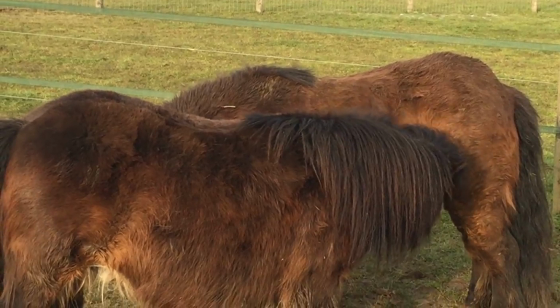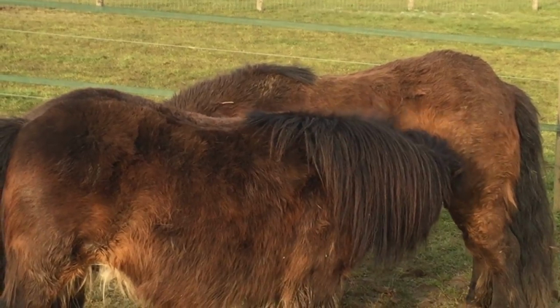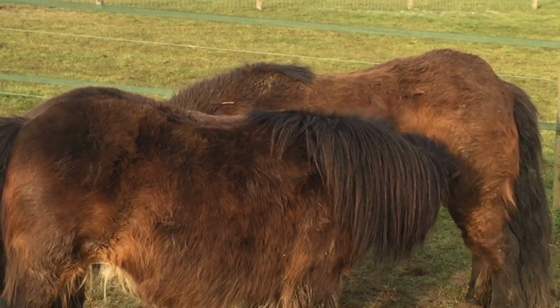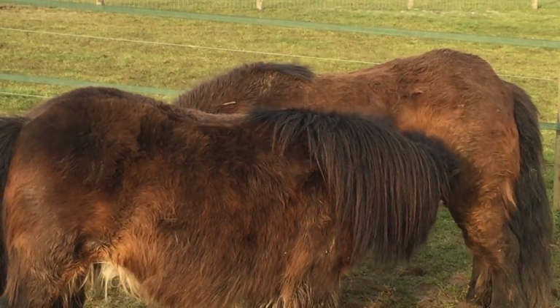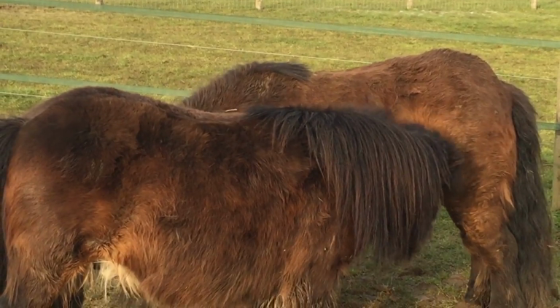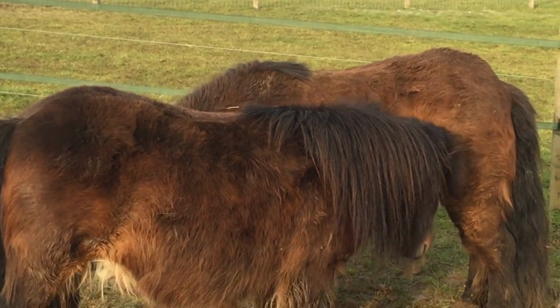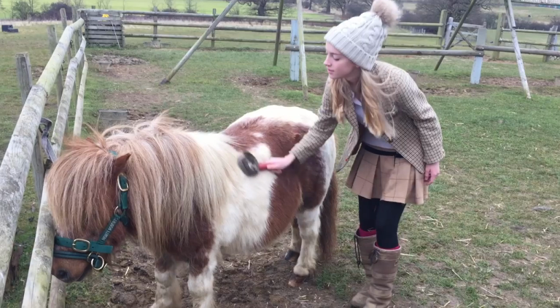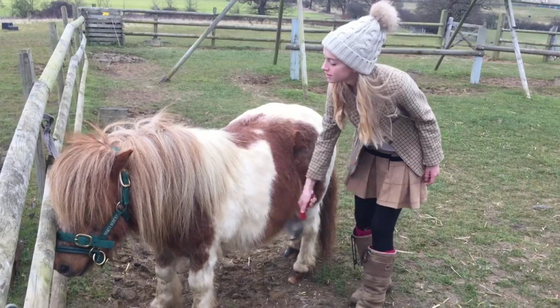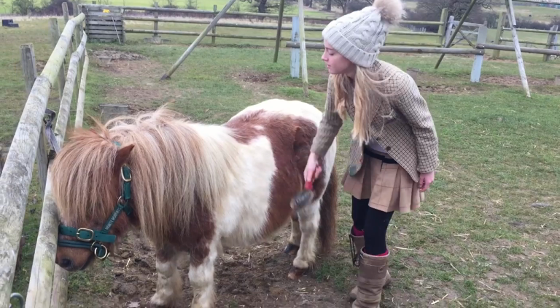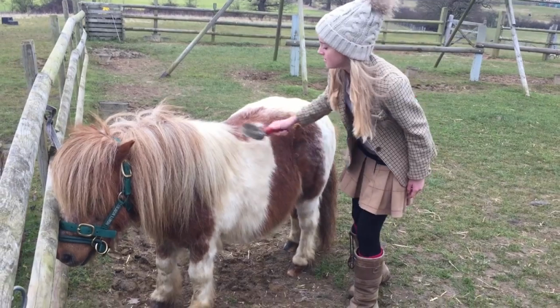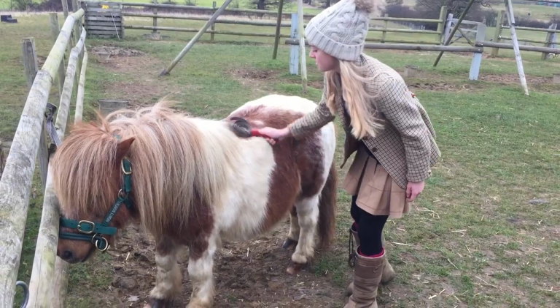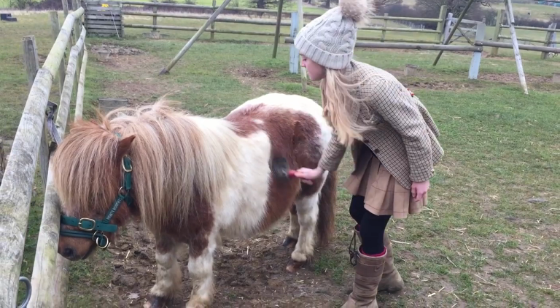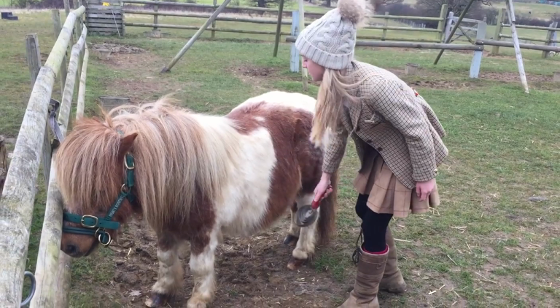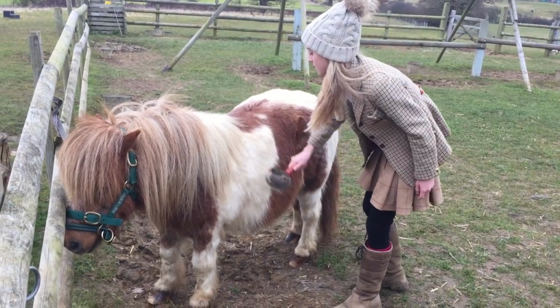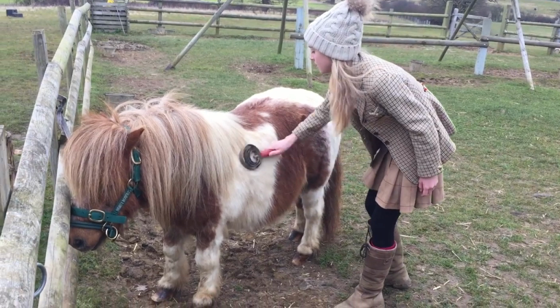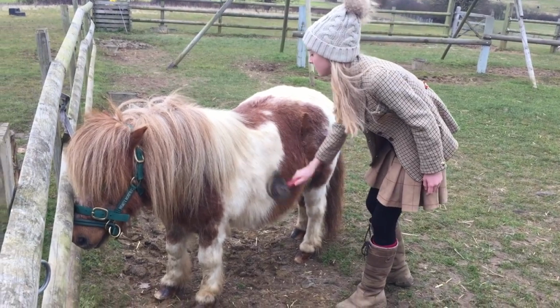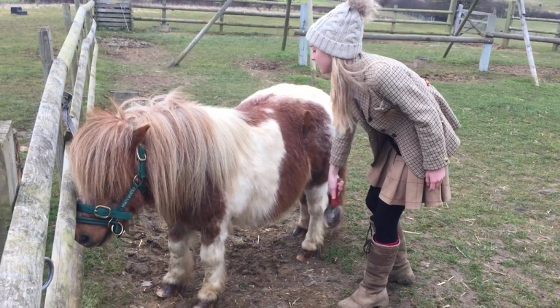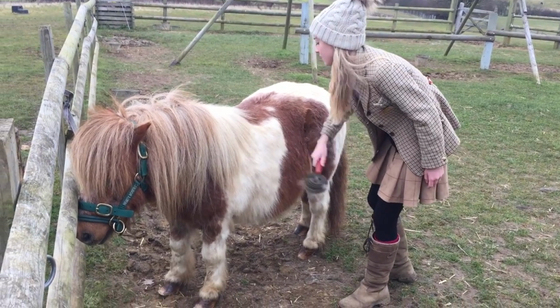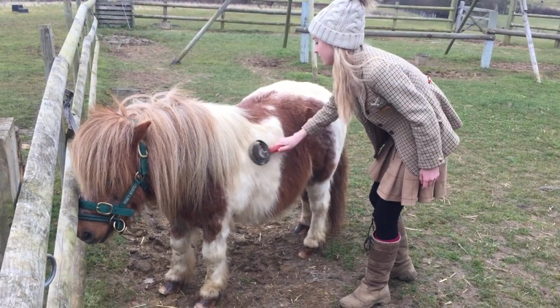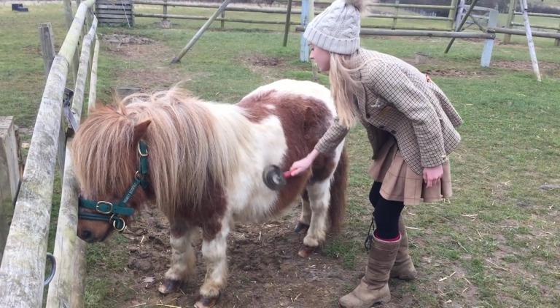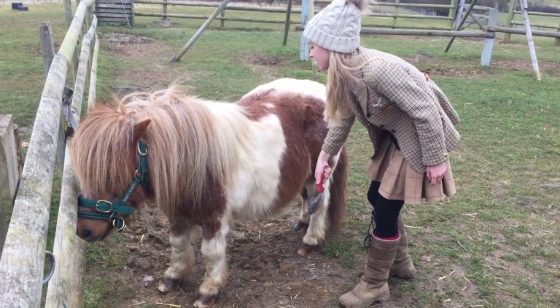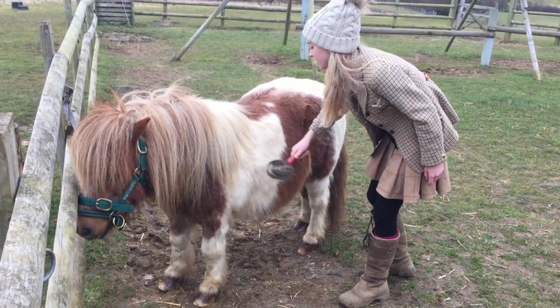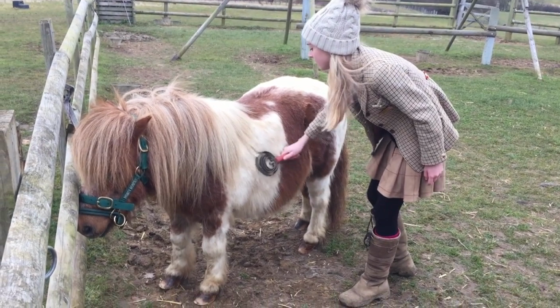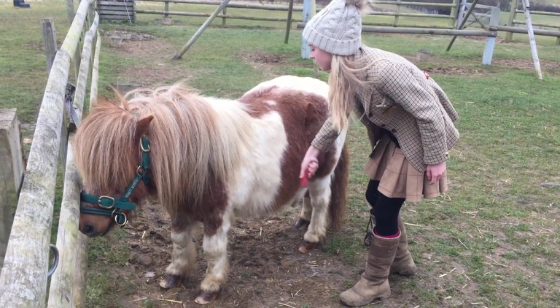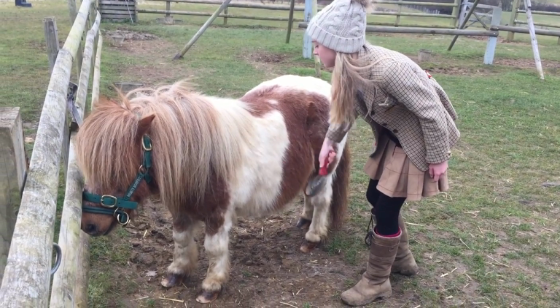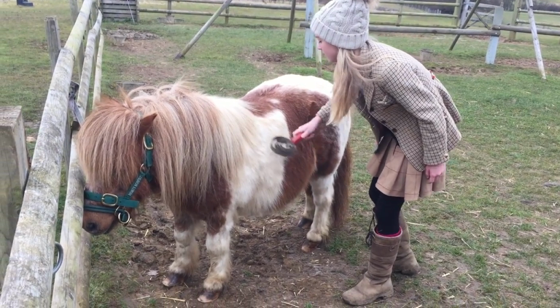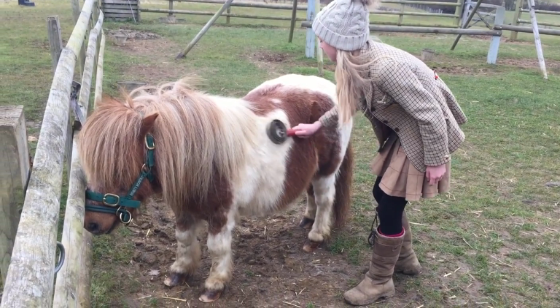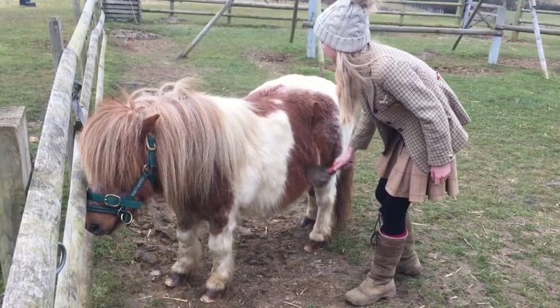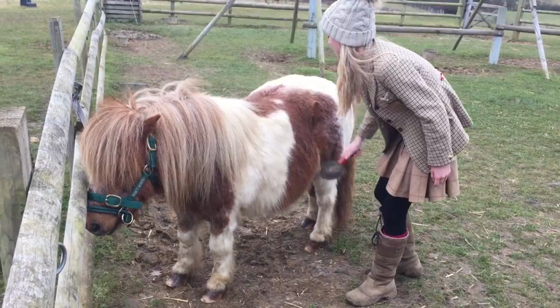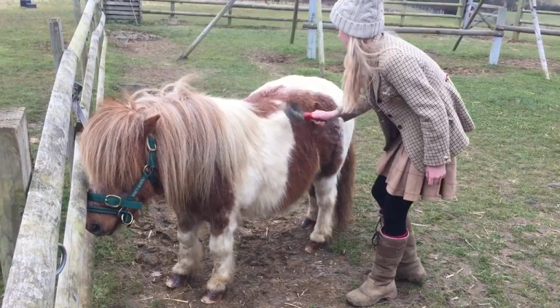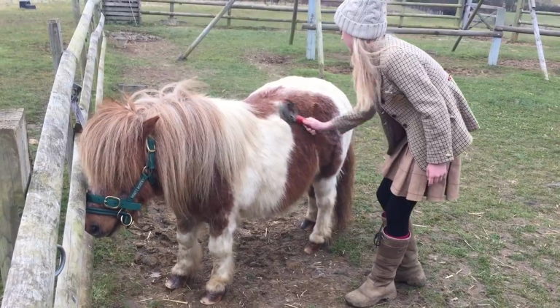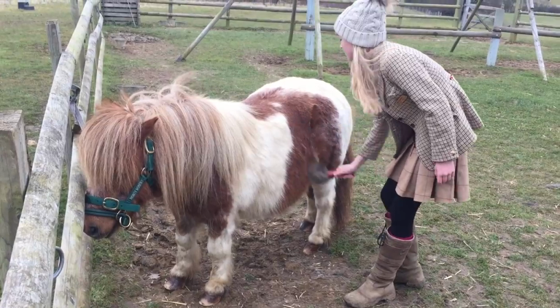But it looks like Robin Hood's being a lazybones and letting Bethany do all the work.